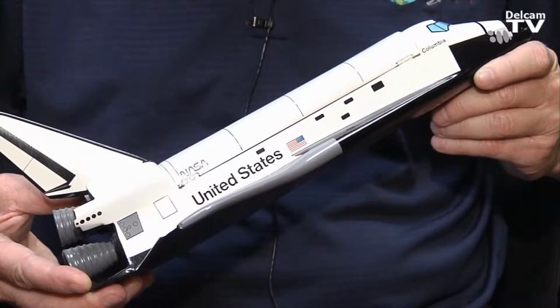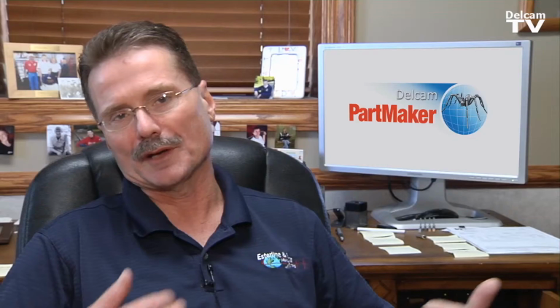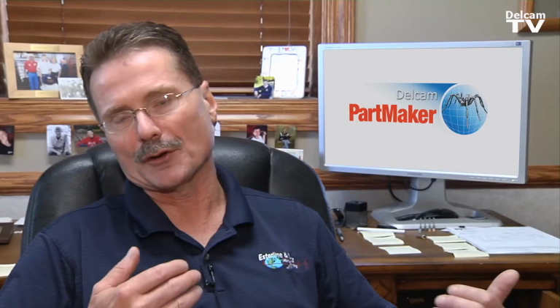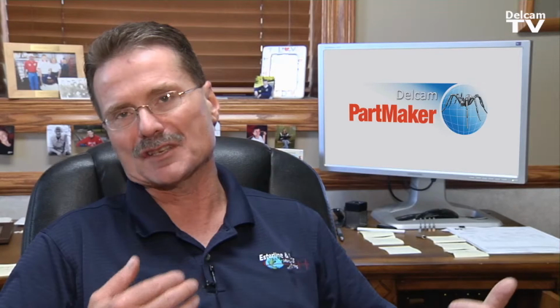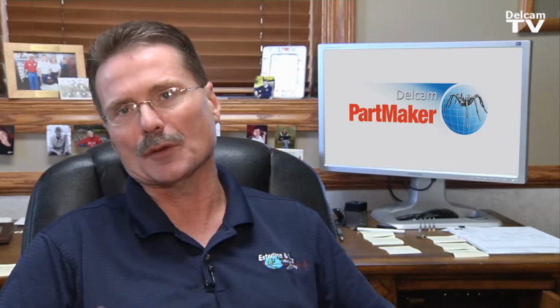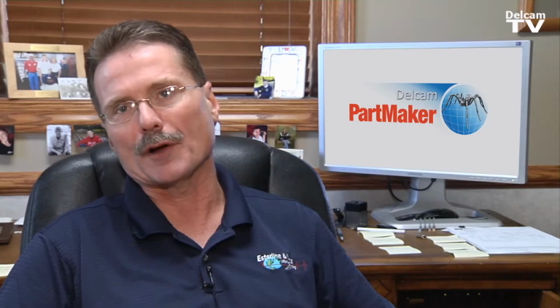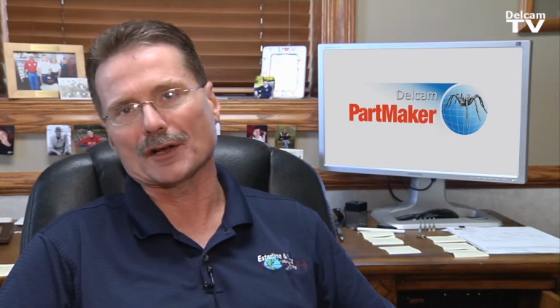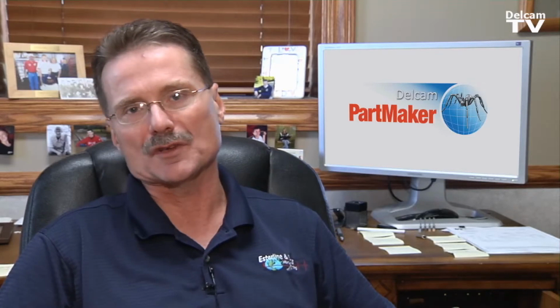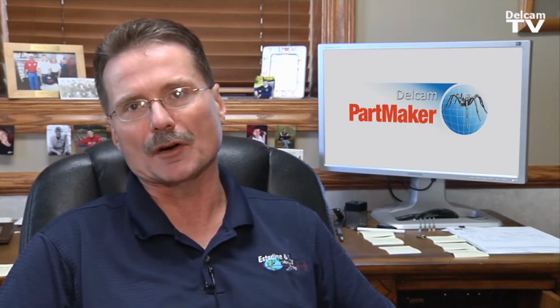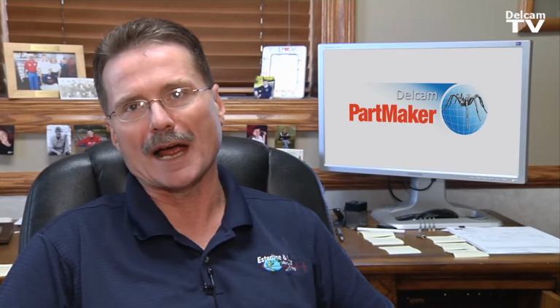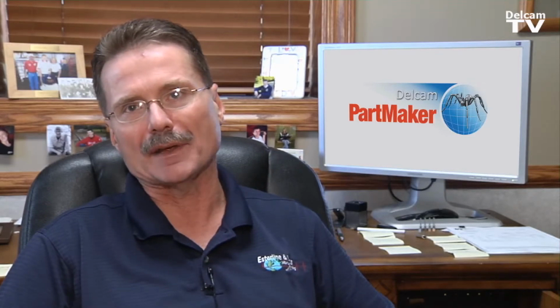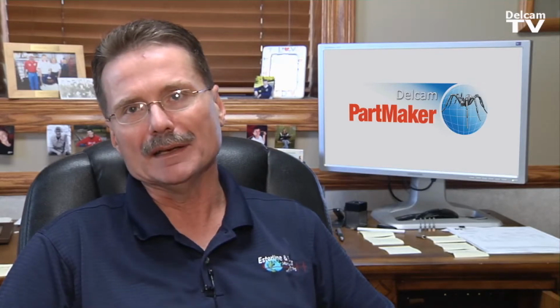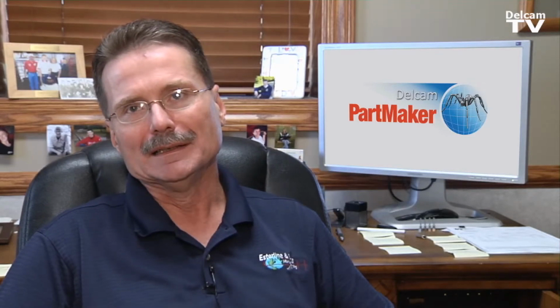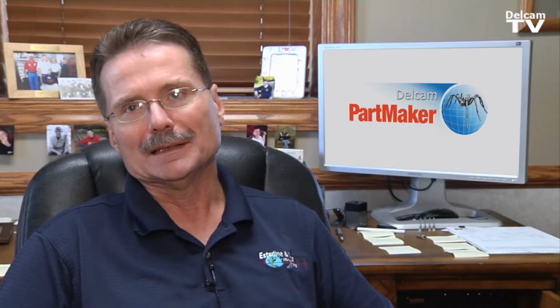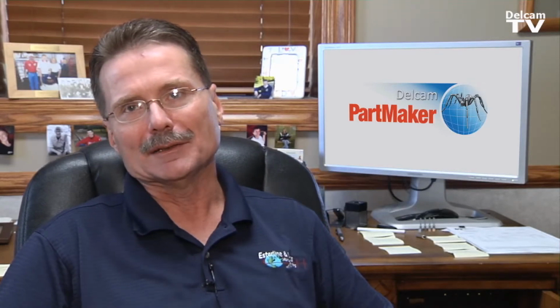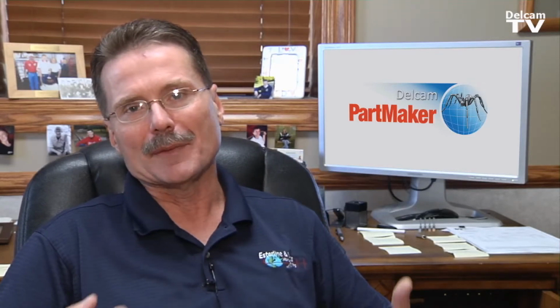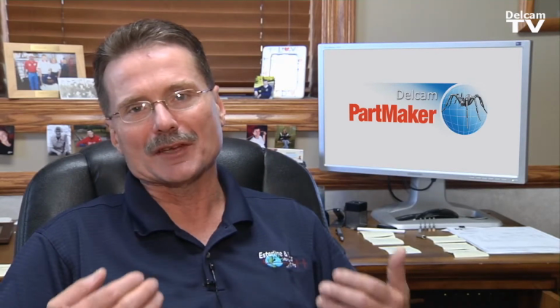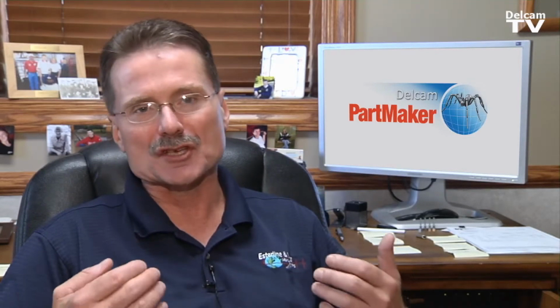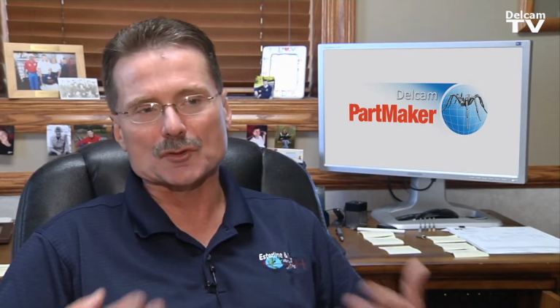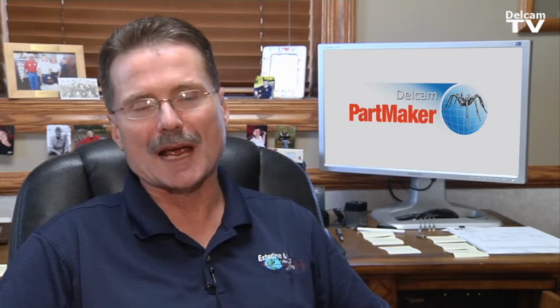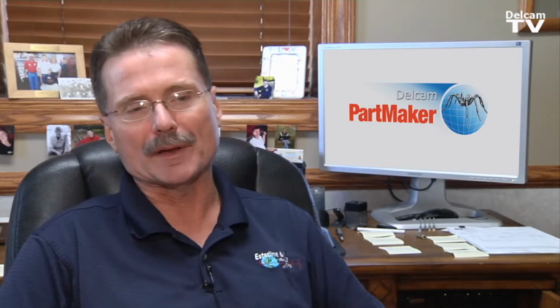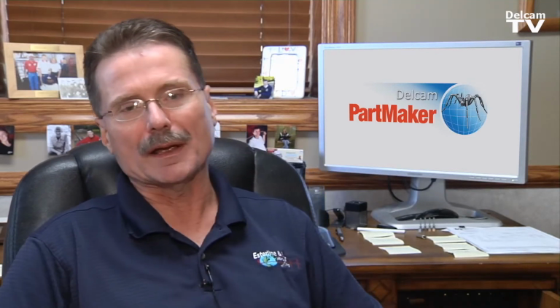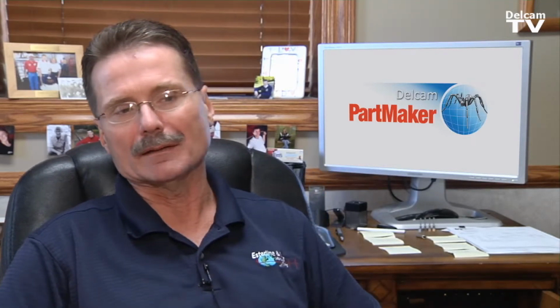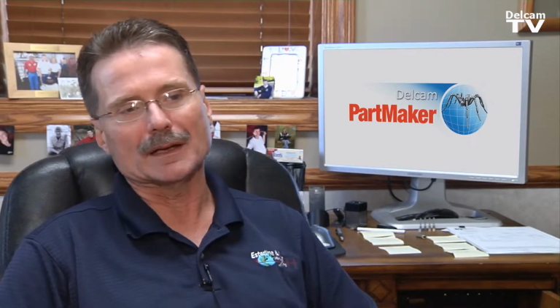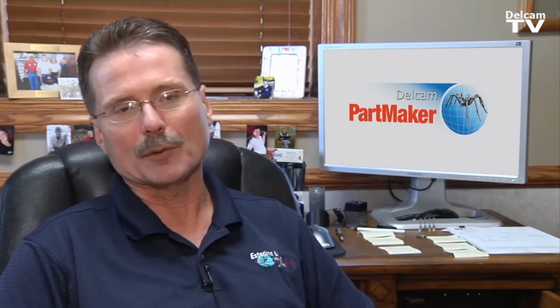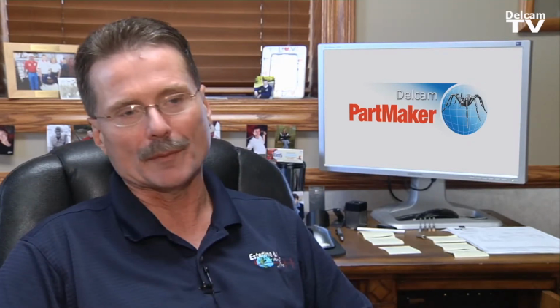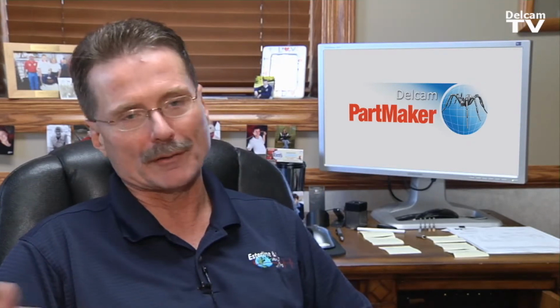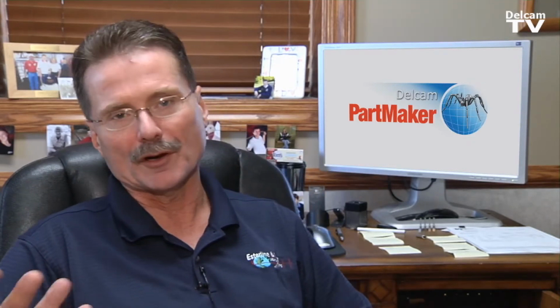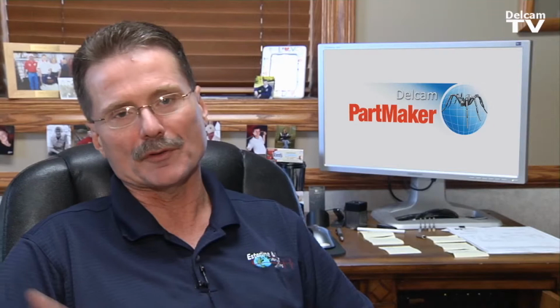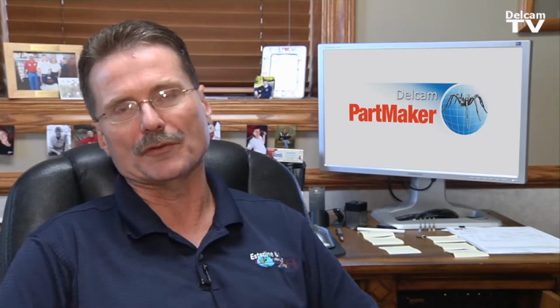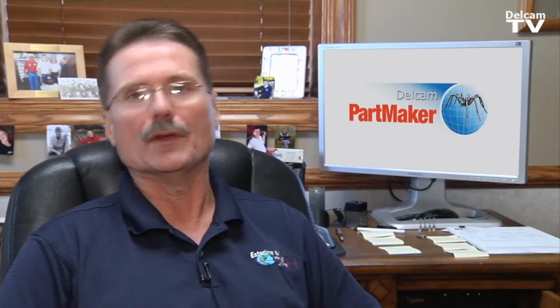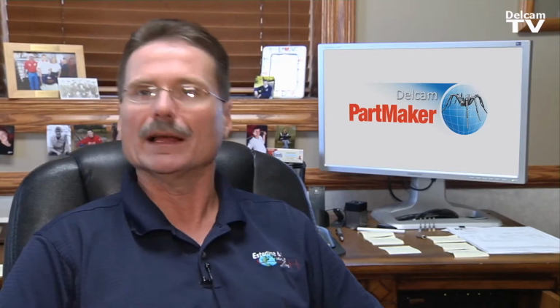We not only sell product, we sell happy. We make the customers happy and PartMaker has helped us do that.